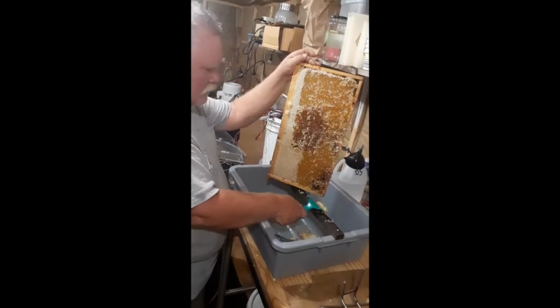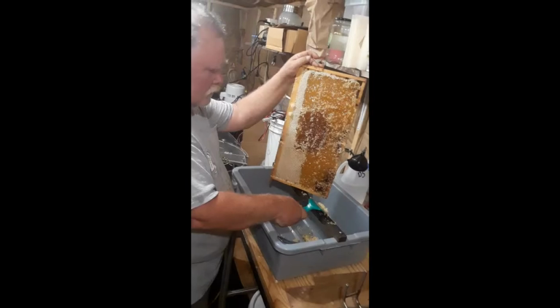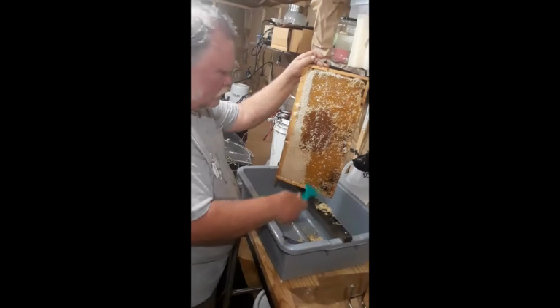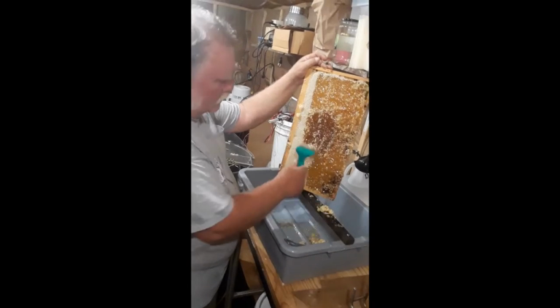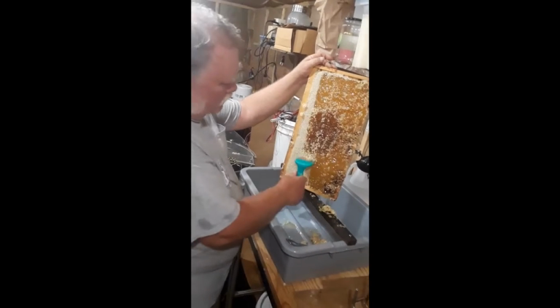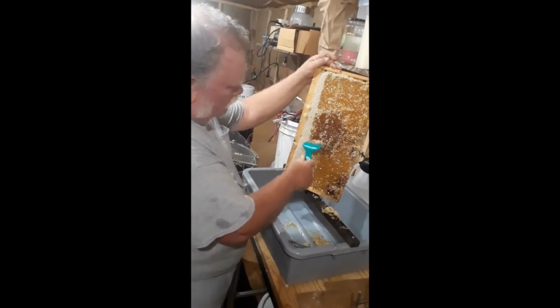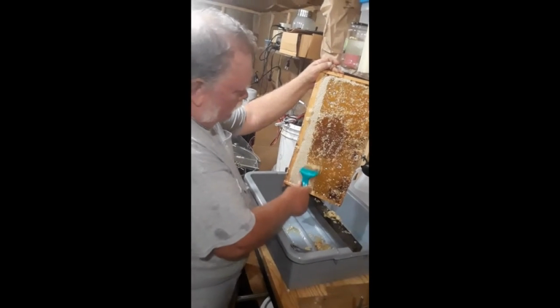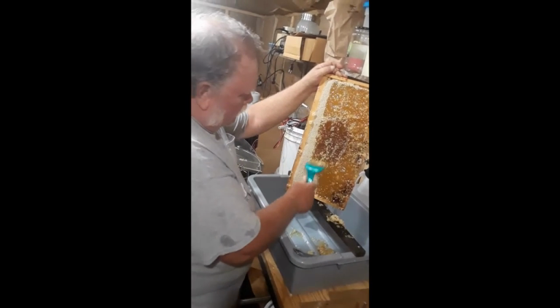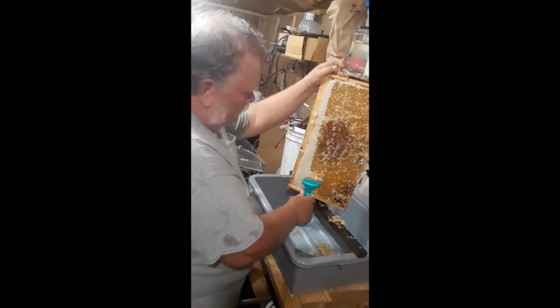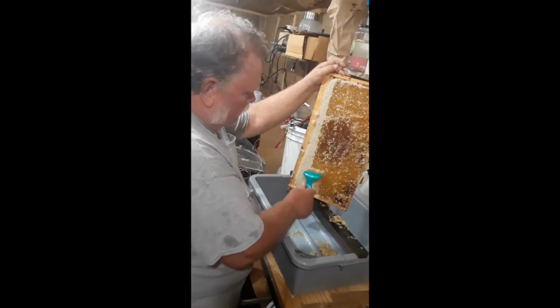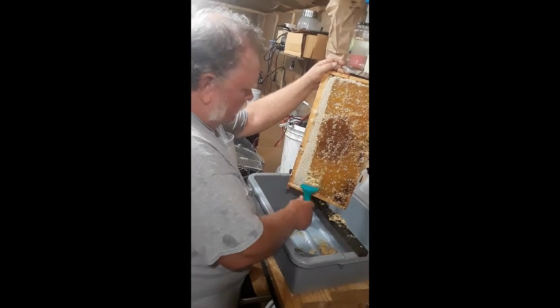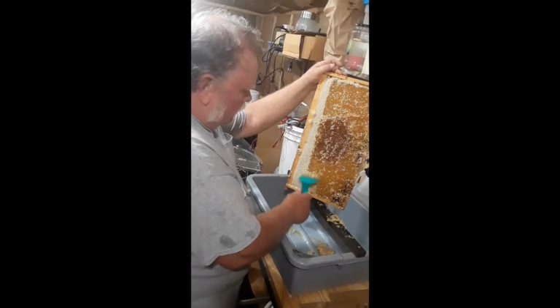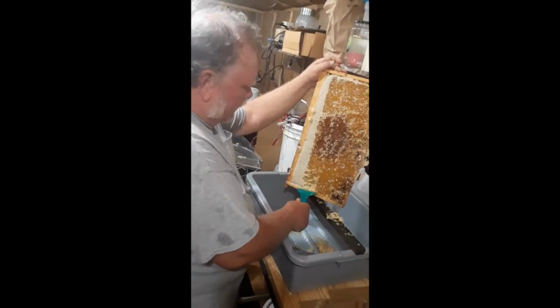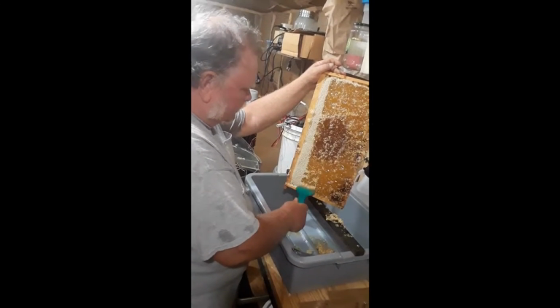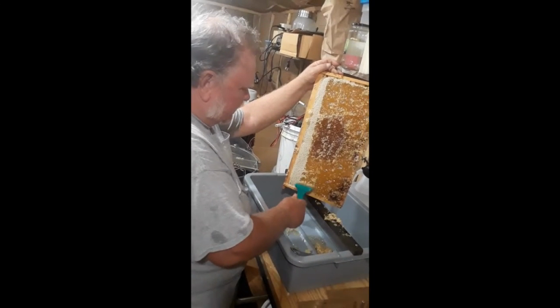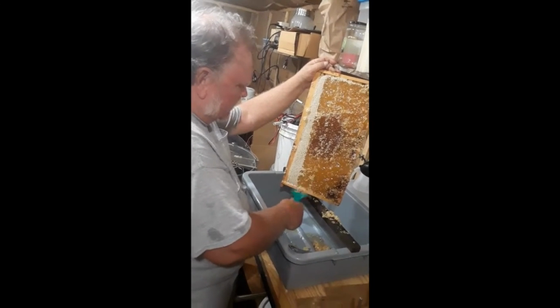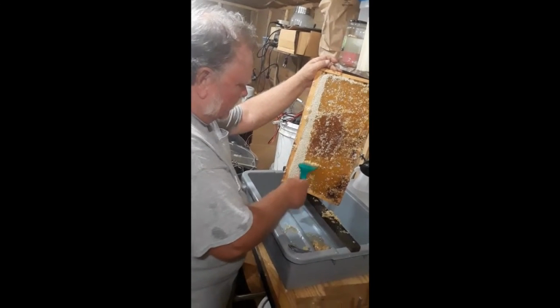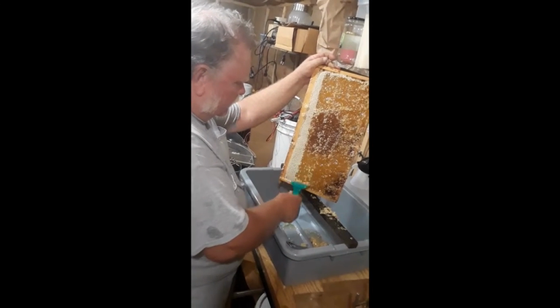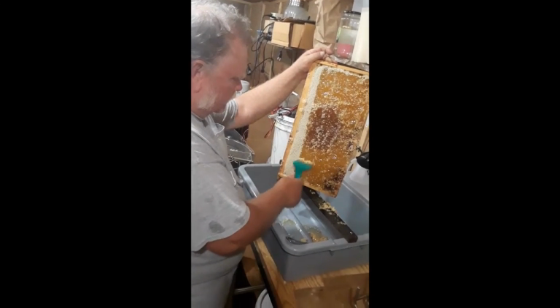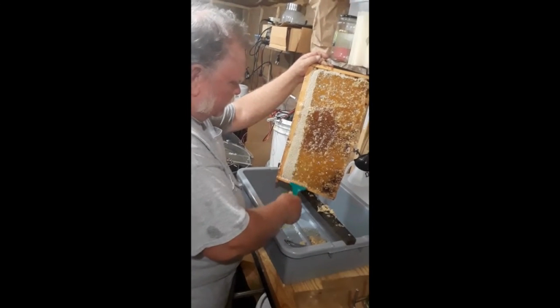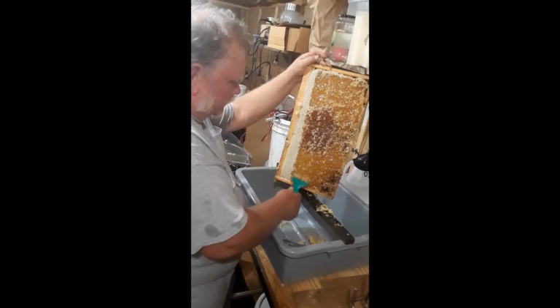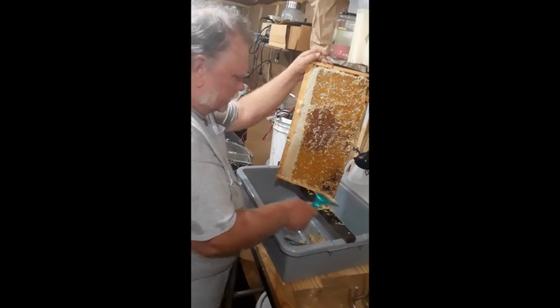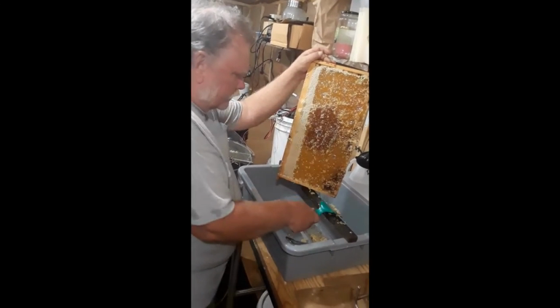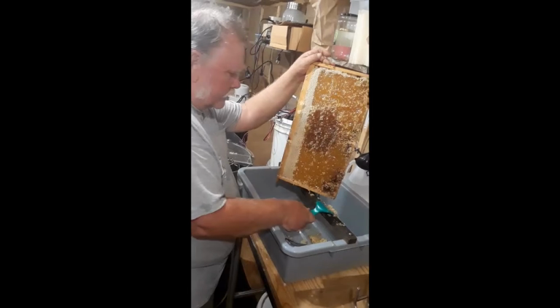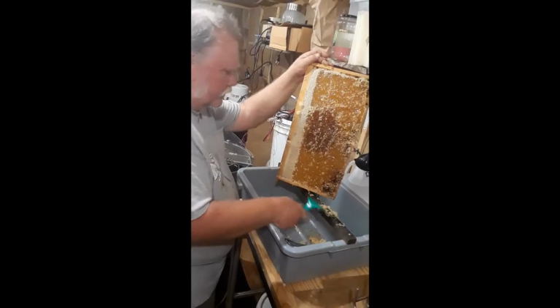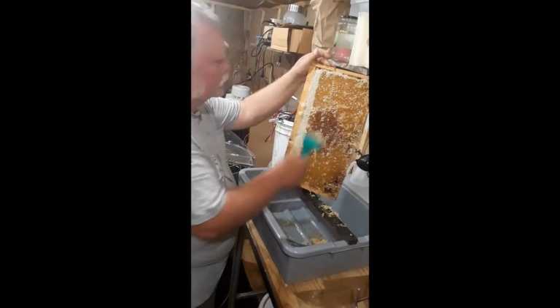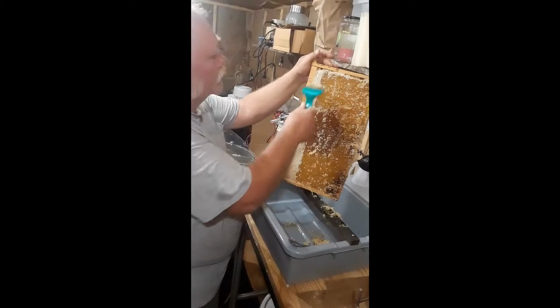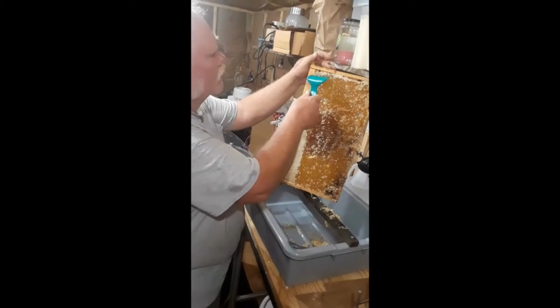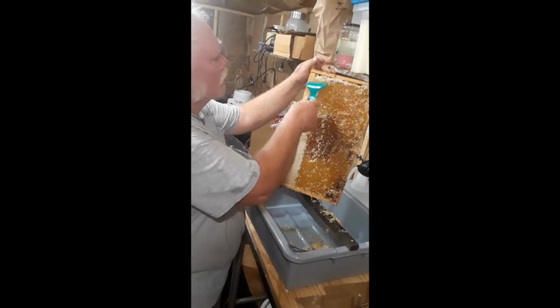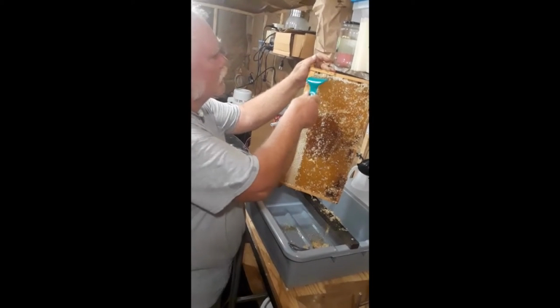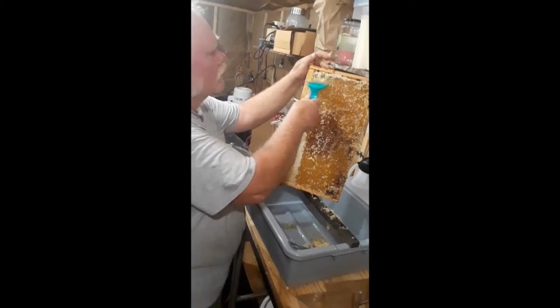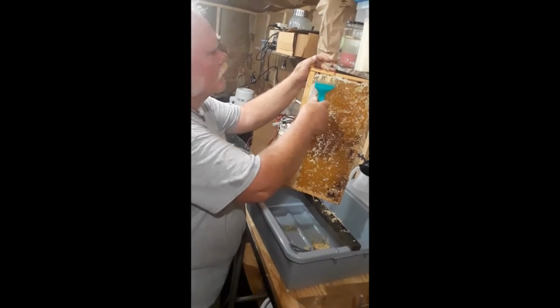I do have to get me a scratcher. I thought you did get one. No, I didn't think about it when I was up there last either.